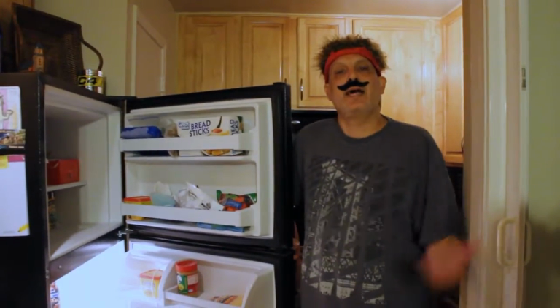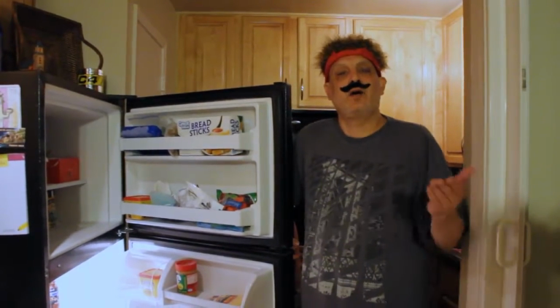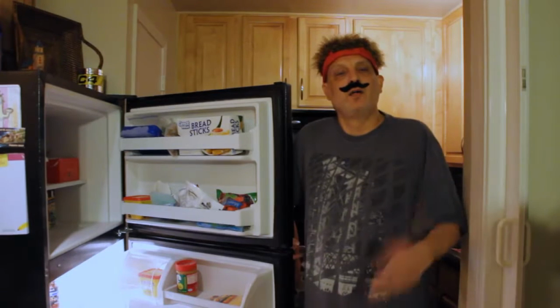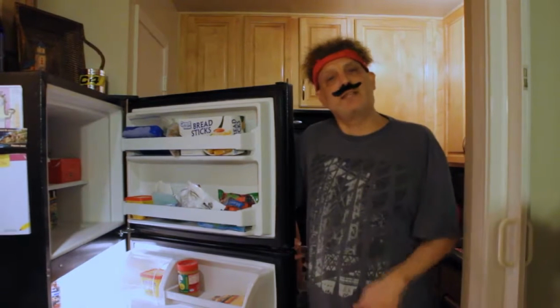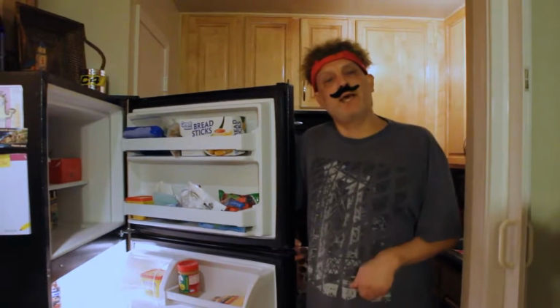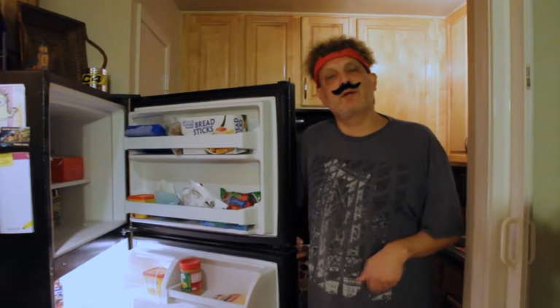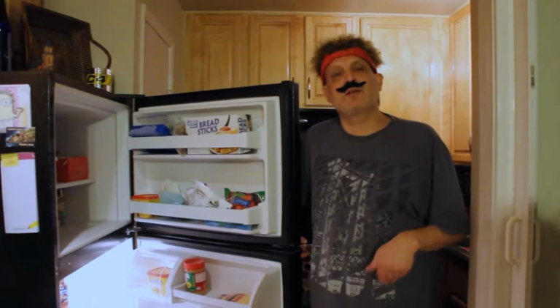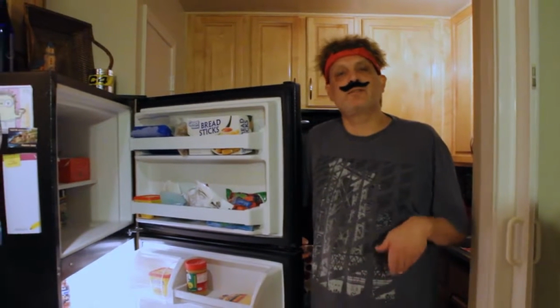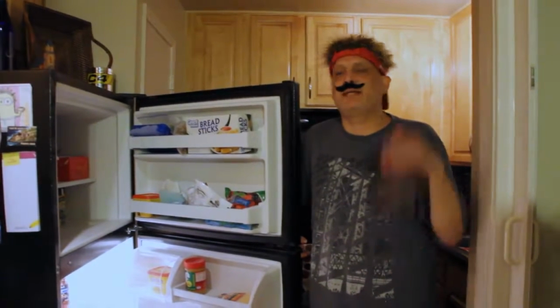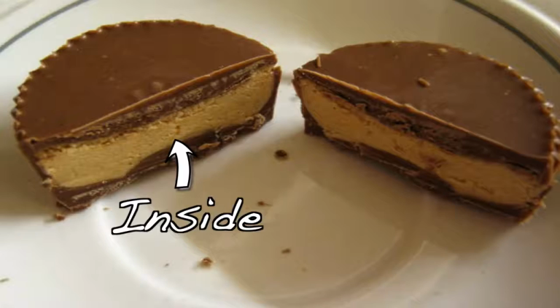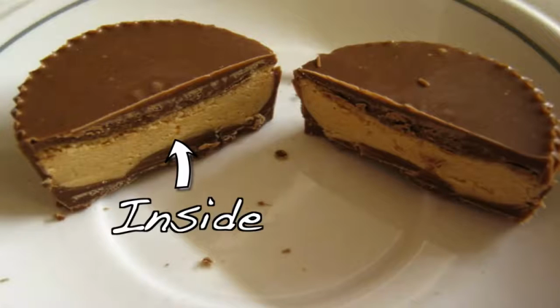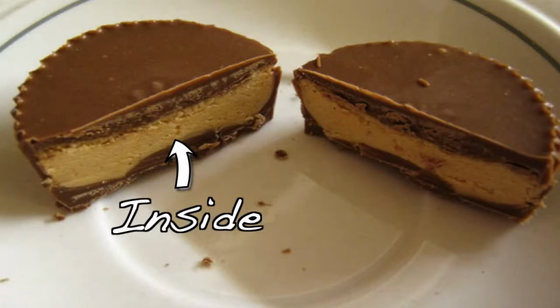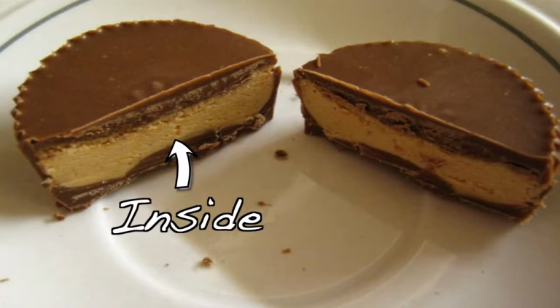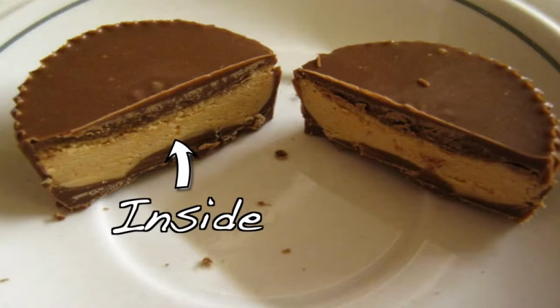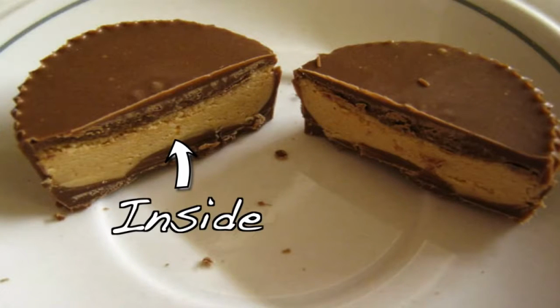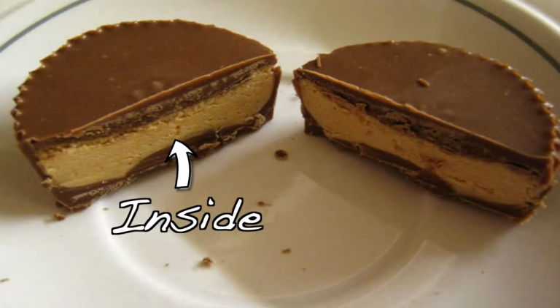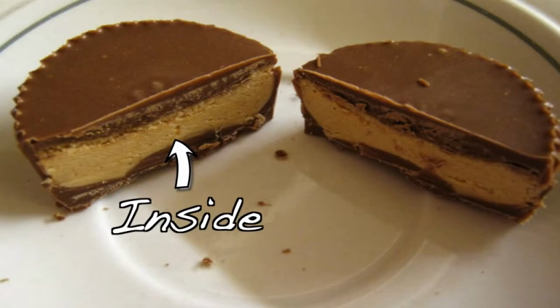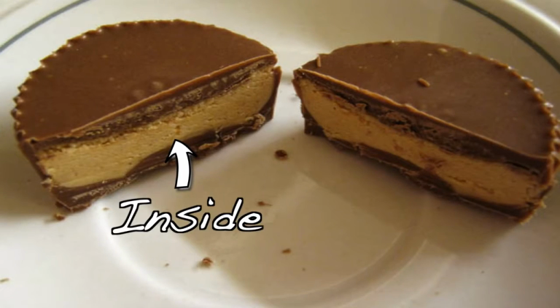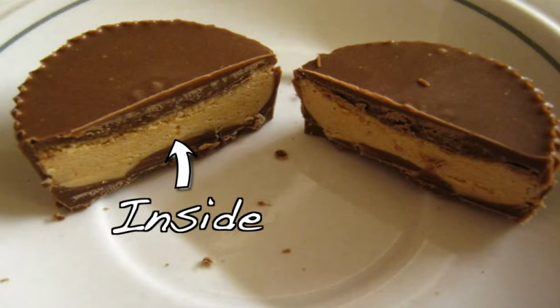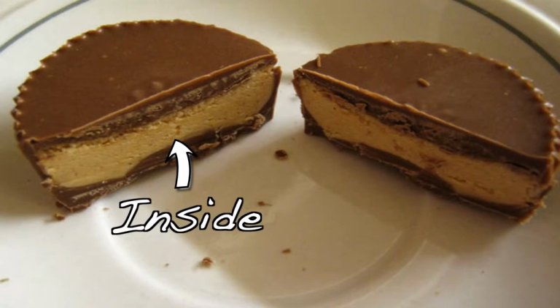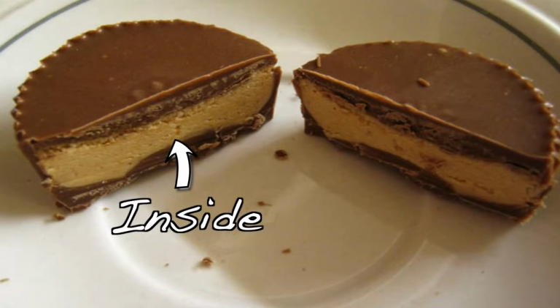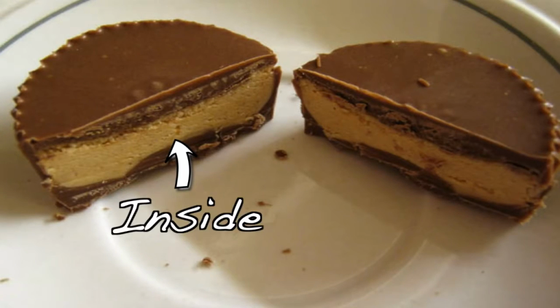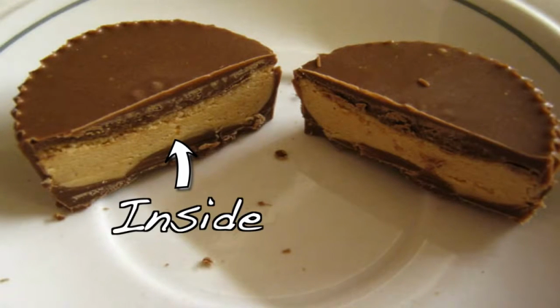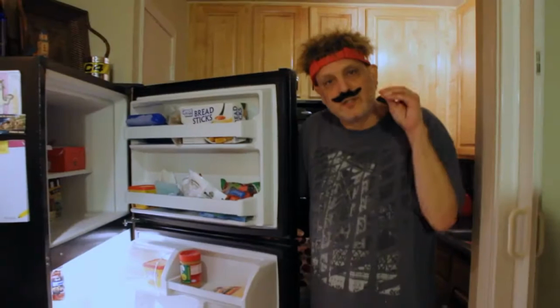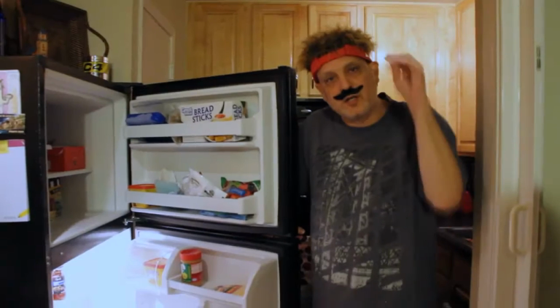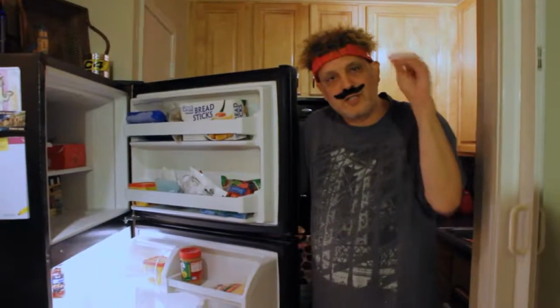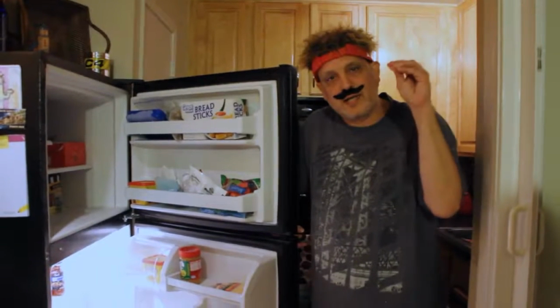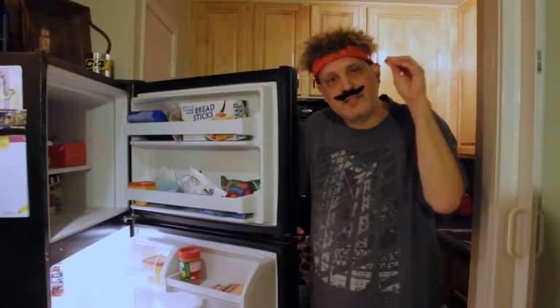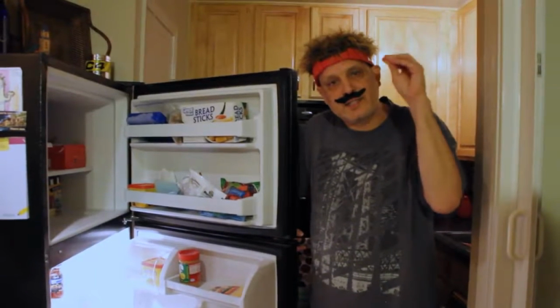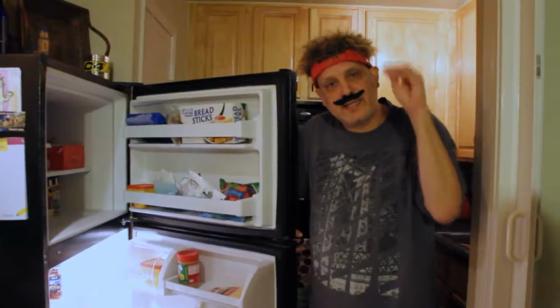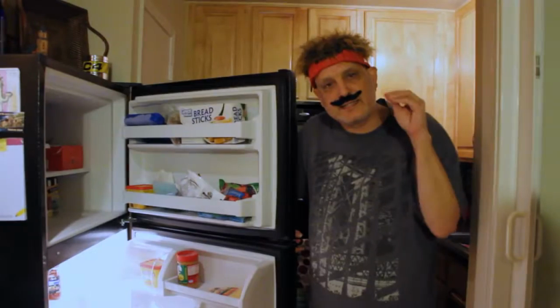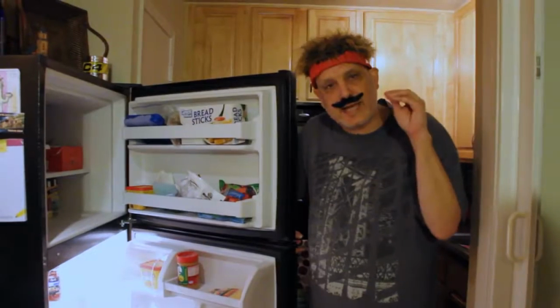Now, today we're going to make the inside of the Reese's Peanut Butter Cup. No chocolate, just the inside.